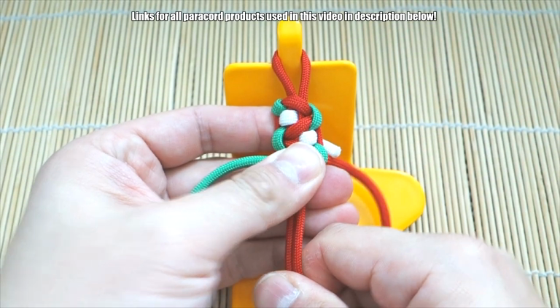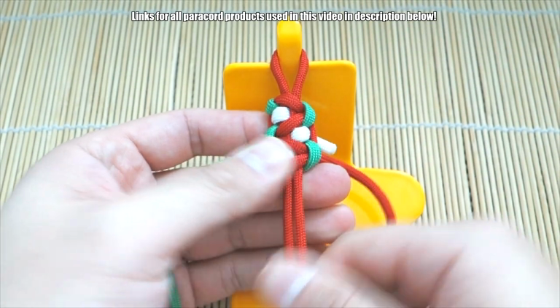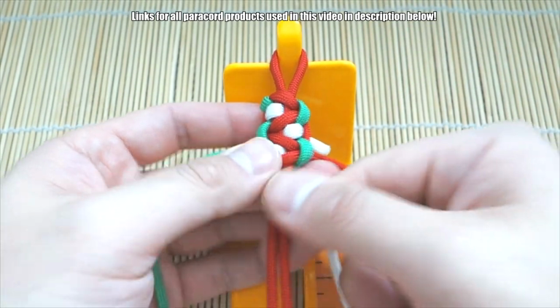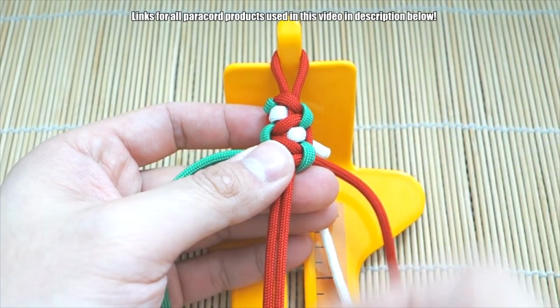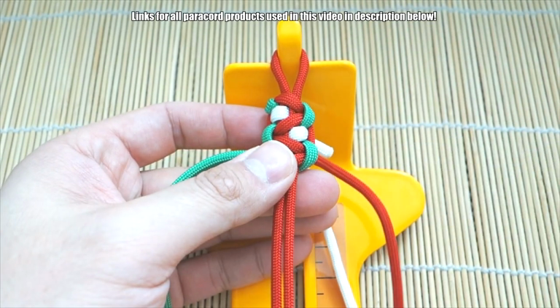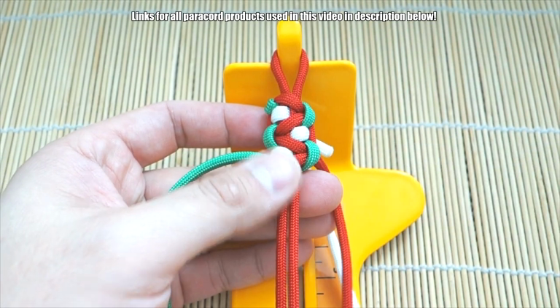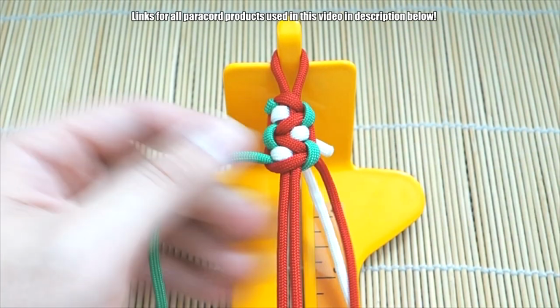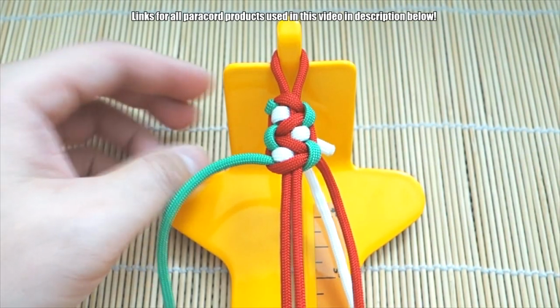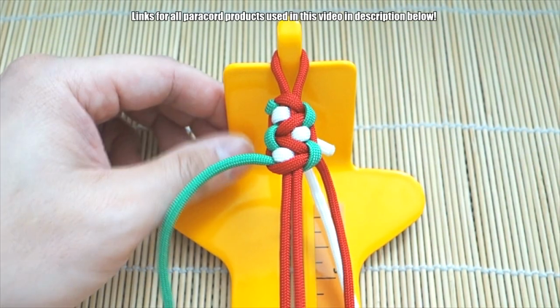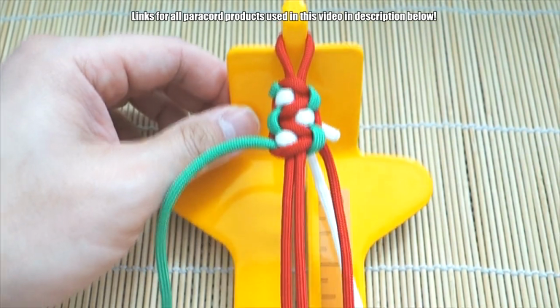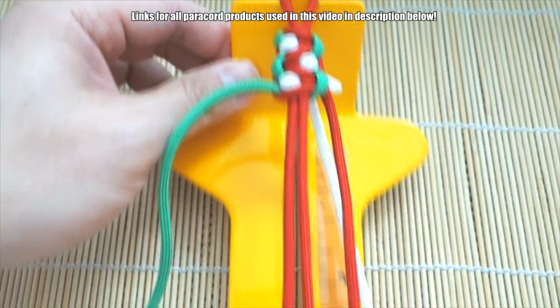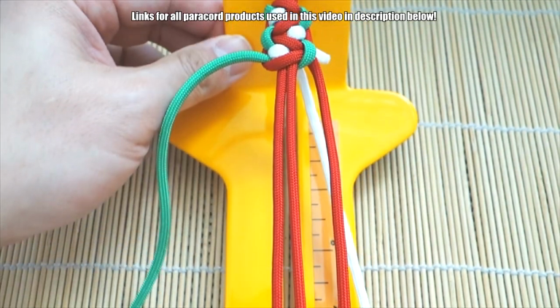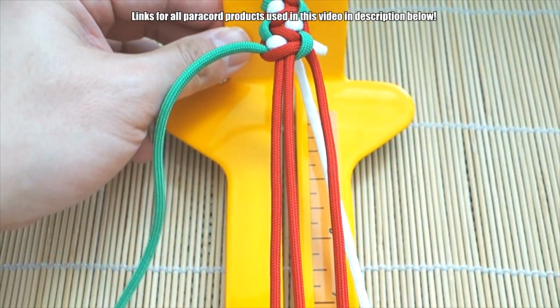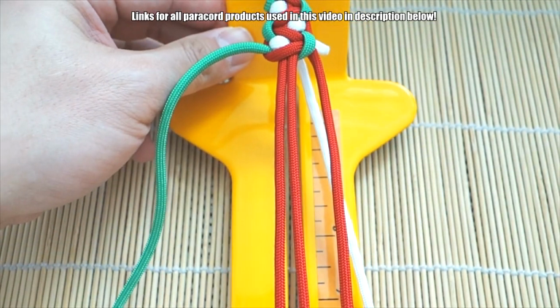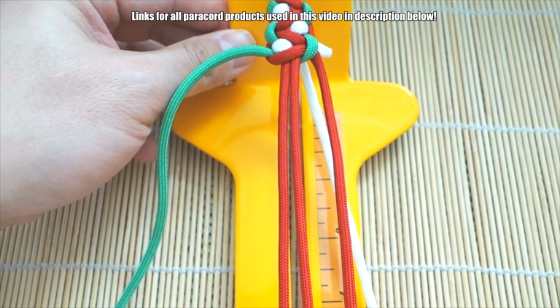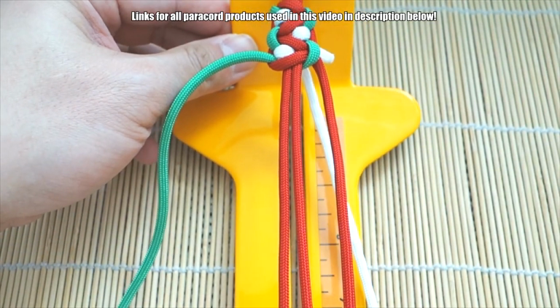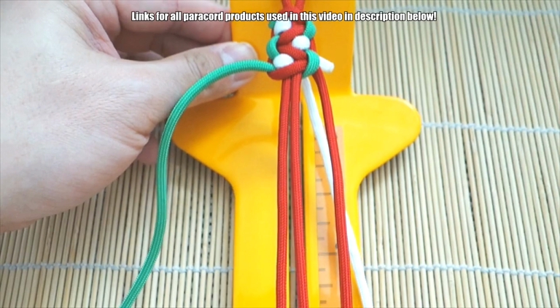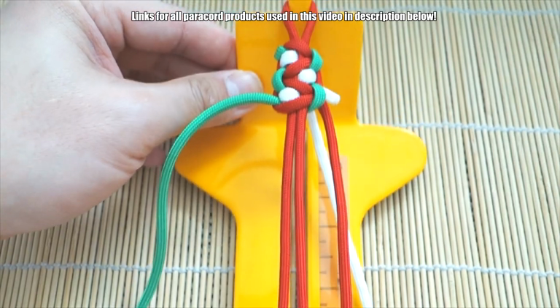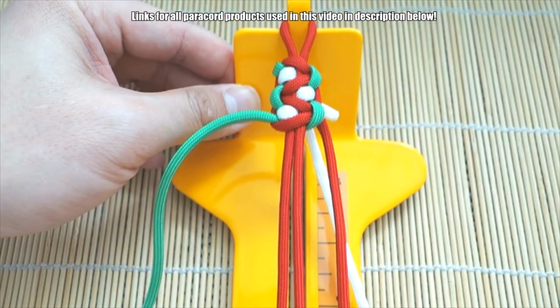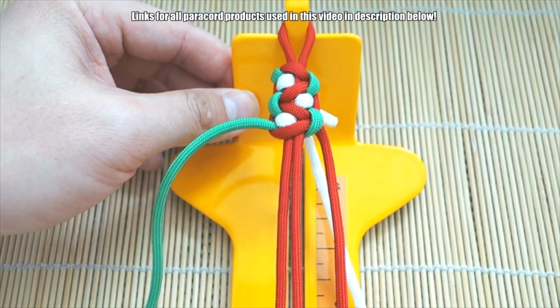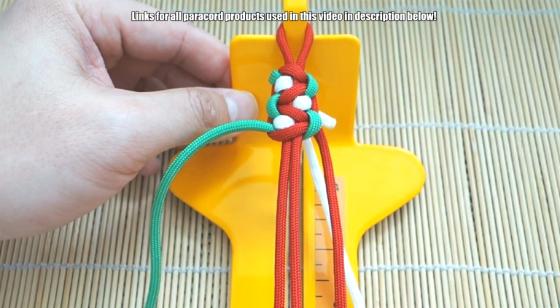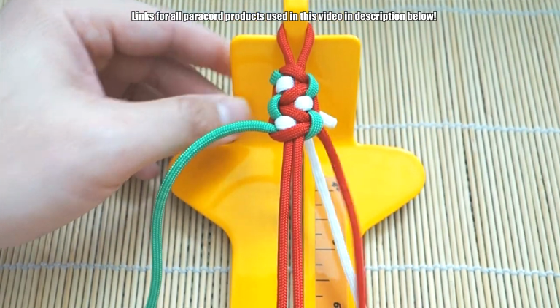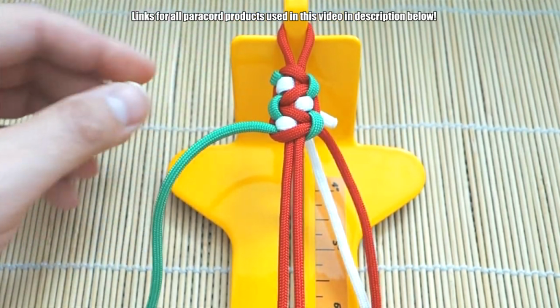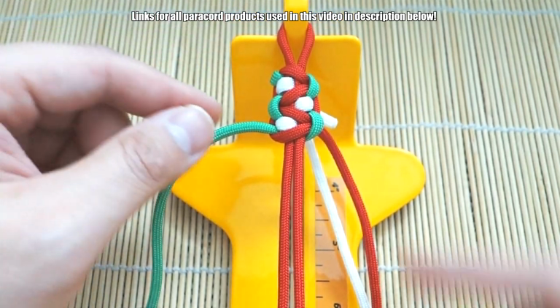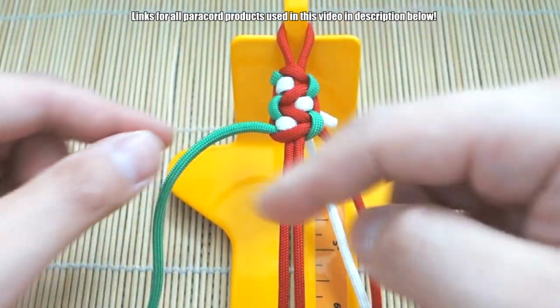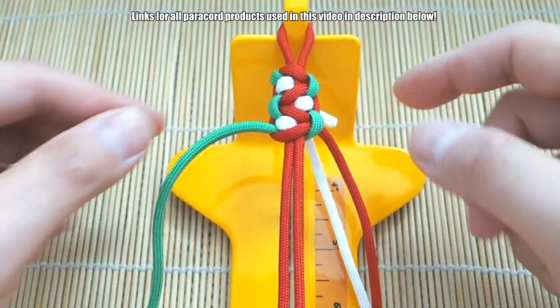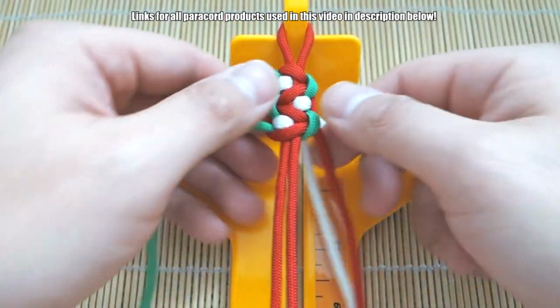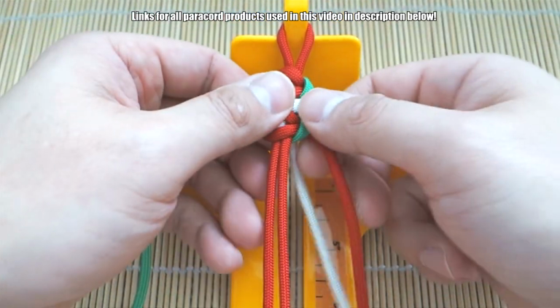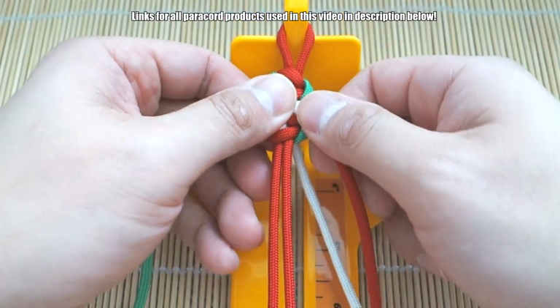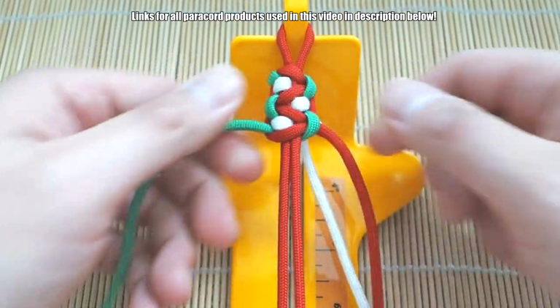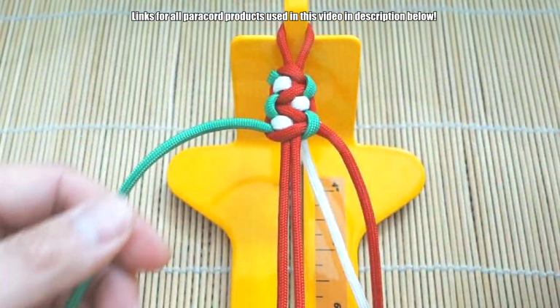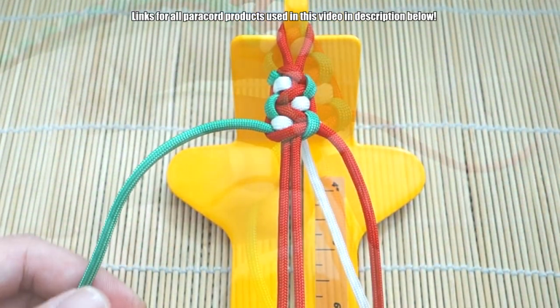That's the pattern — continue tying and go all the way down the length of your core, and then we'll meet on the other end and loop it up.